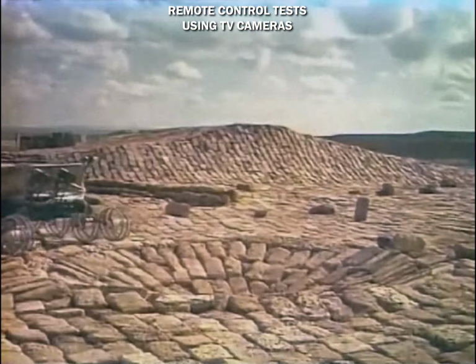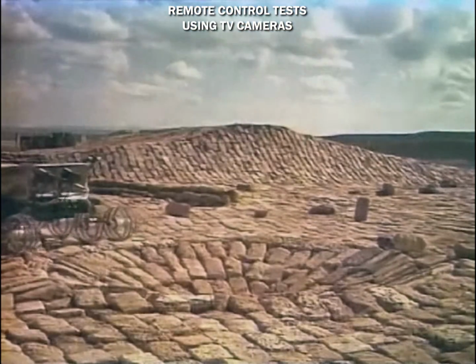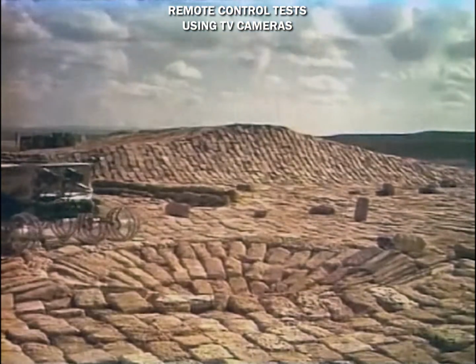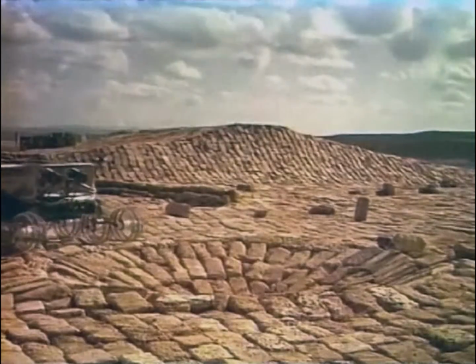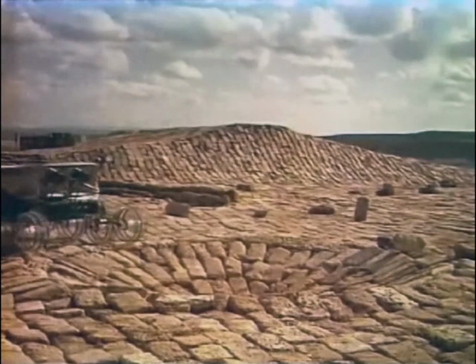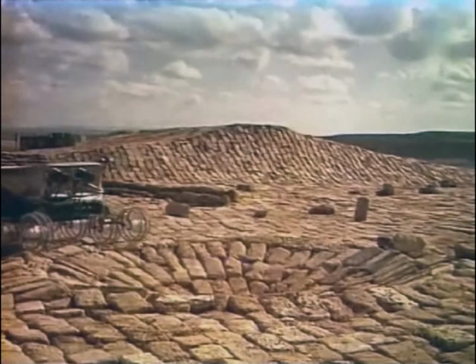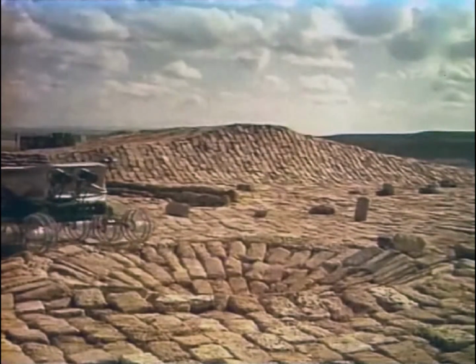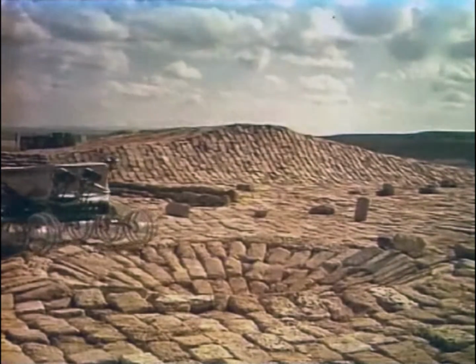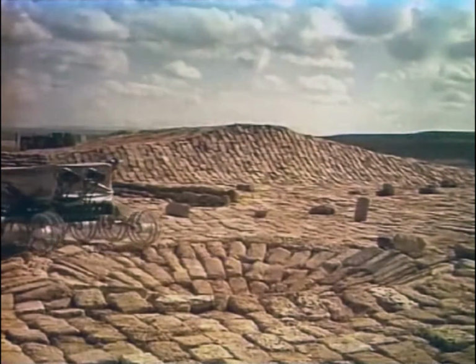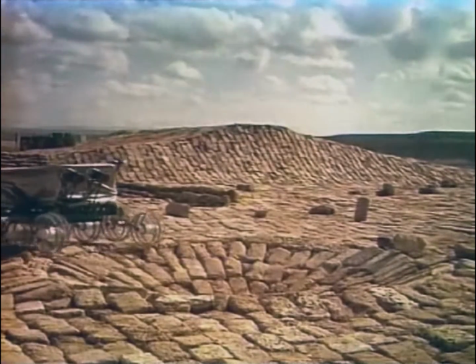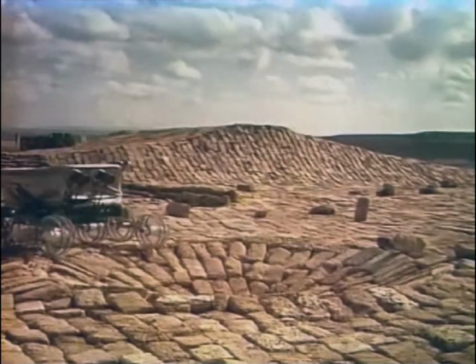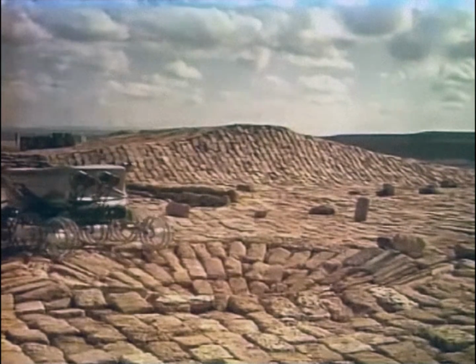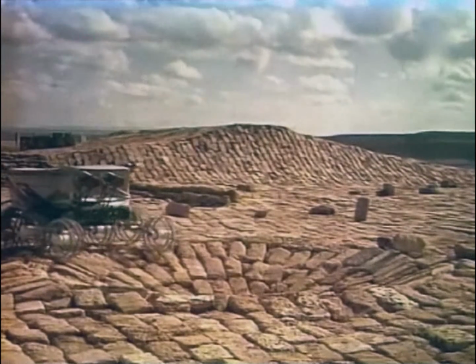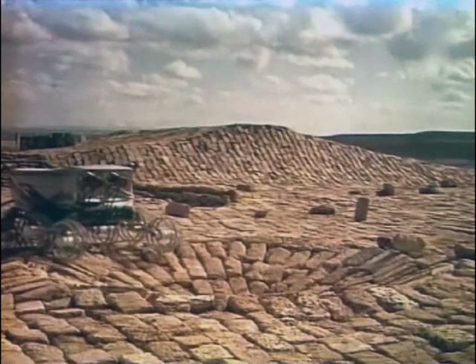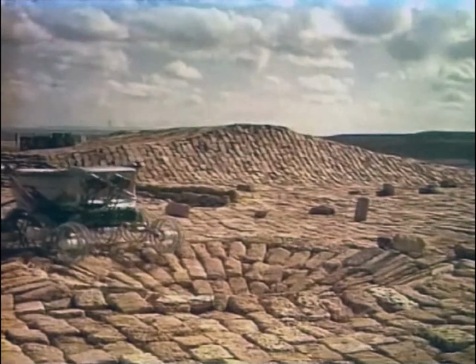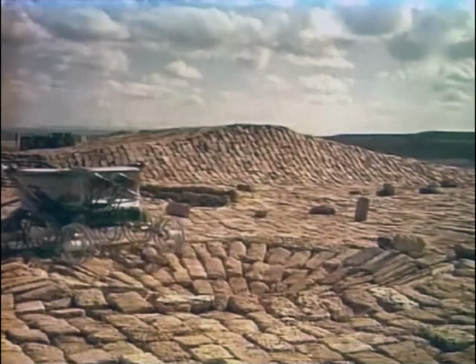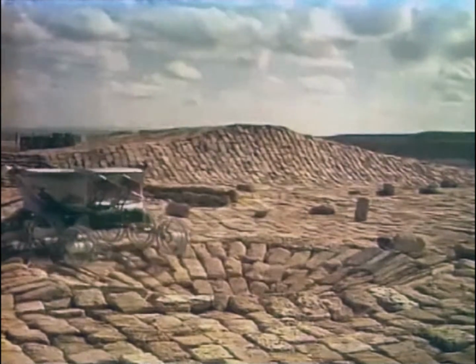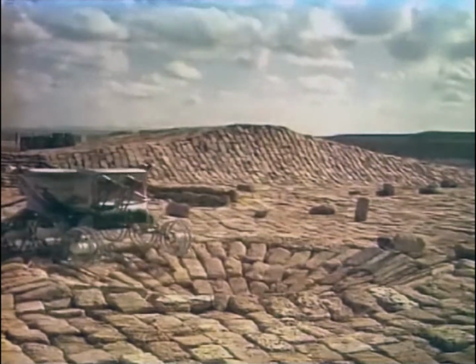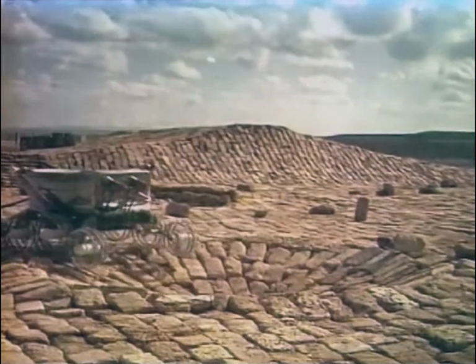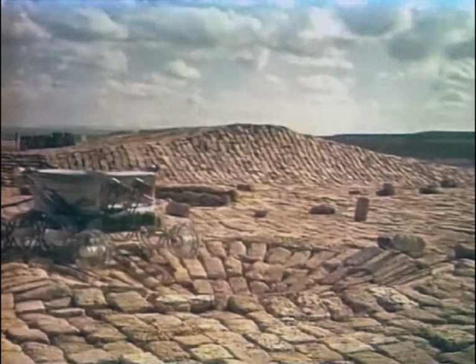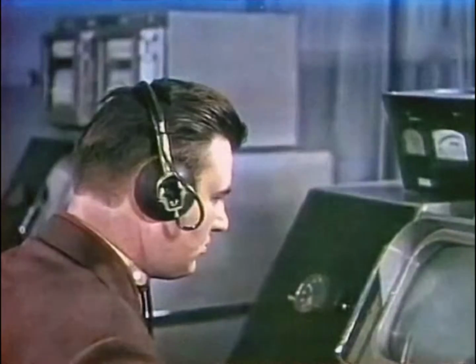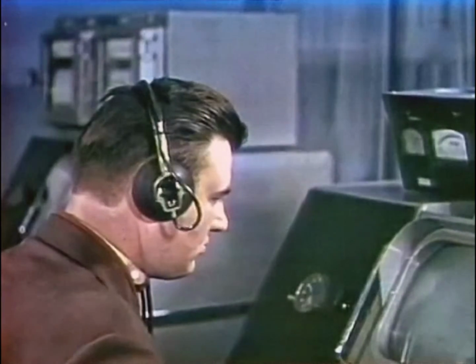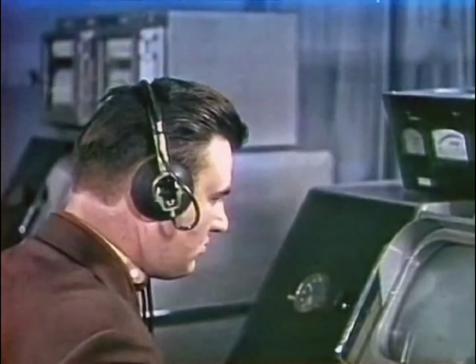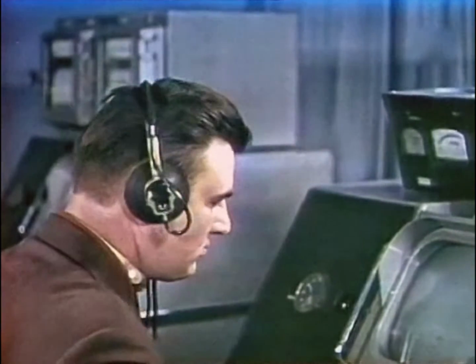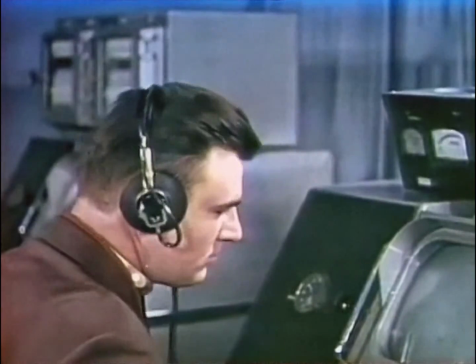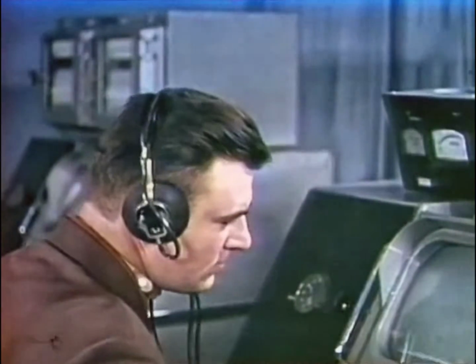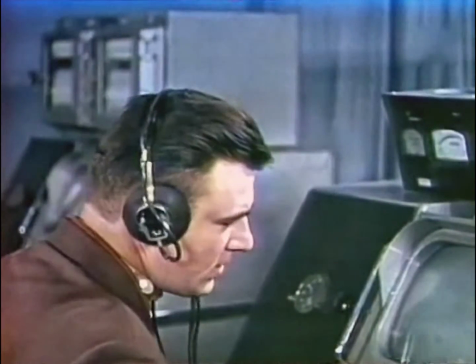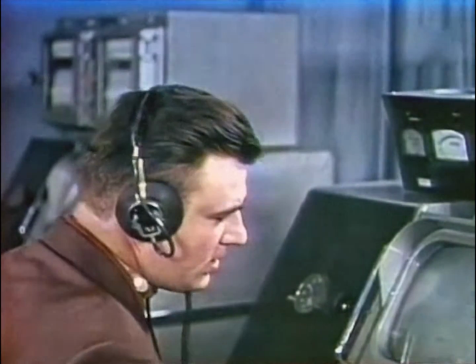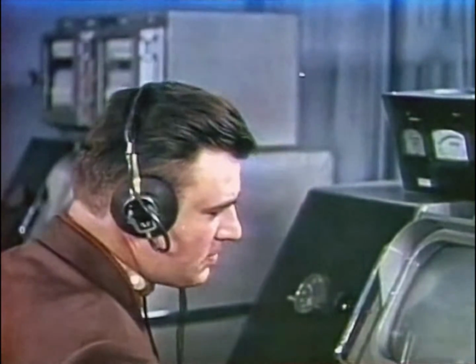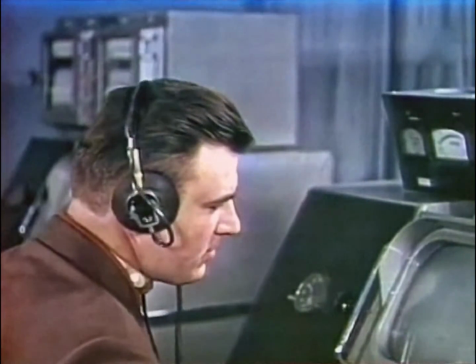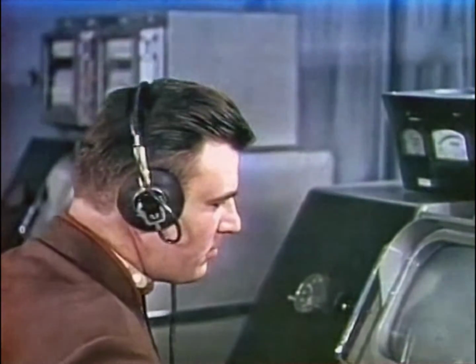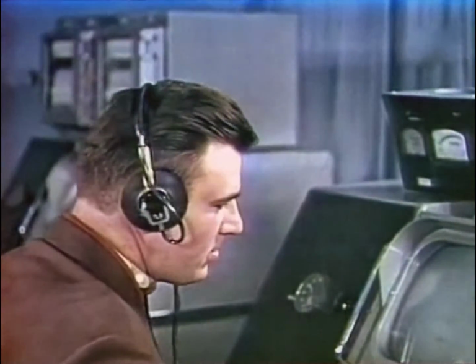Here we see tests of the rover TV camera system, with the drivers controlling the vehicle based on television screens.